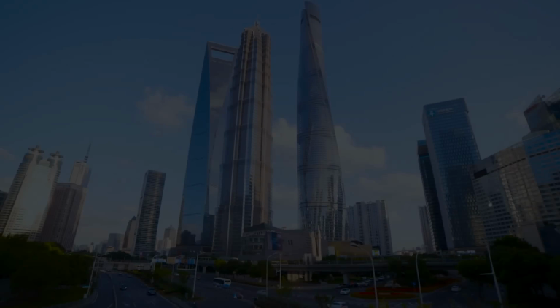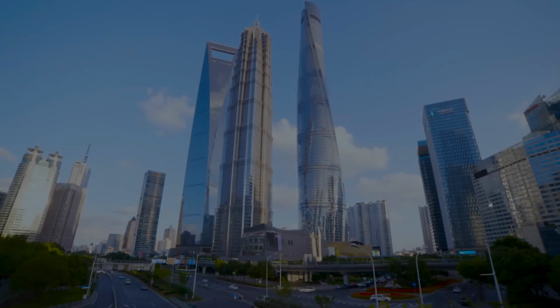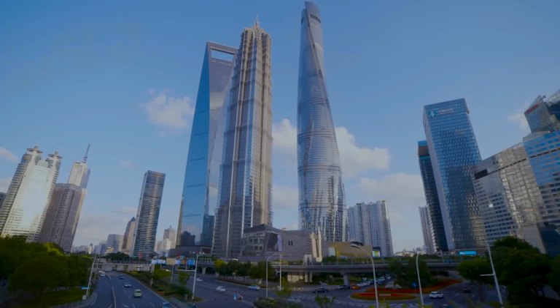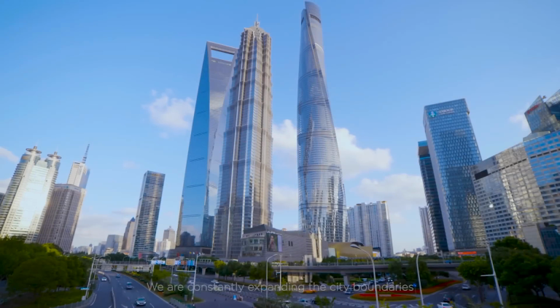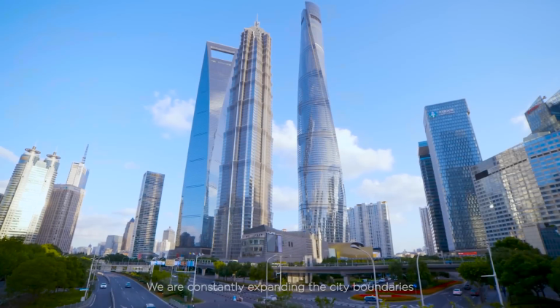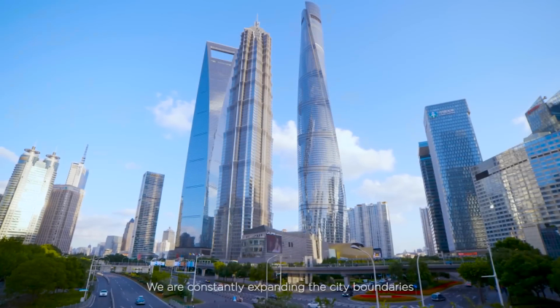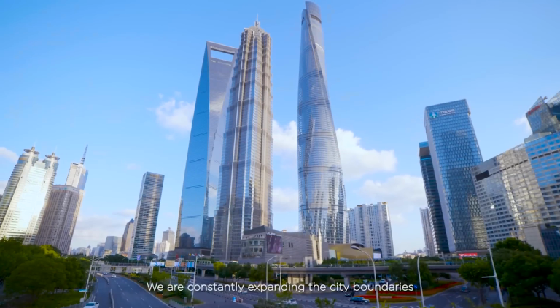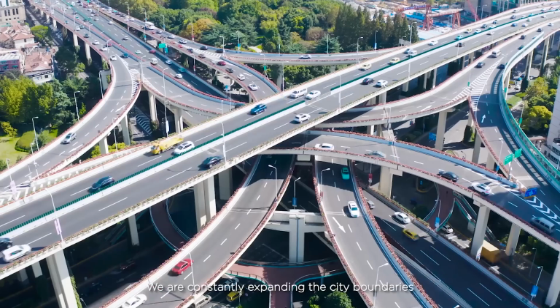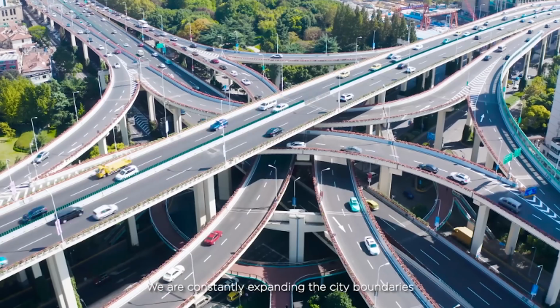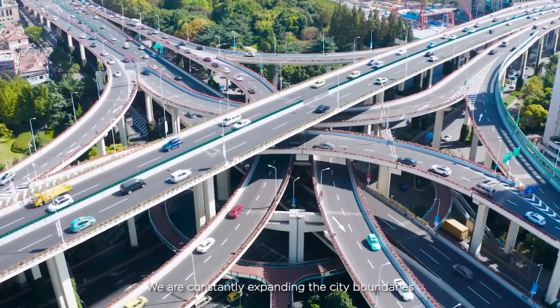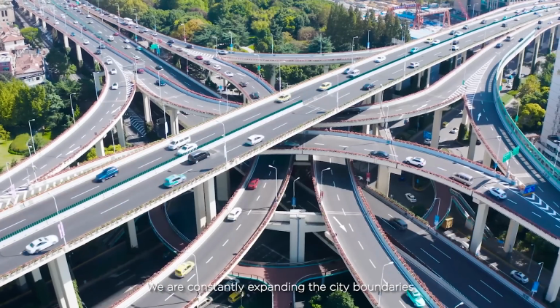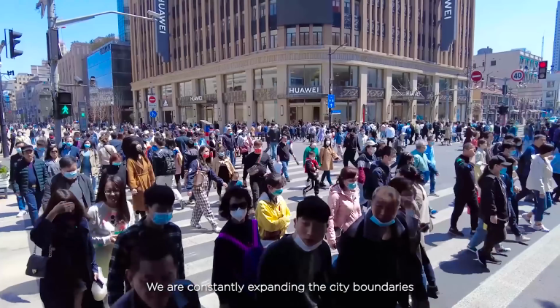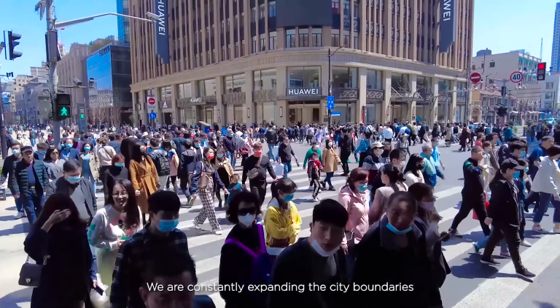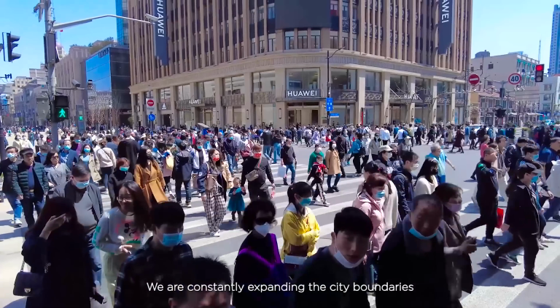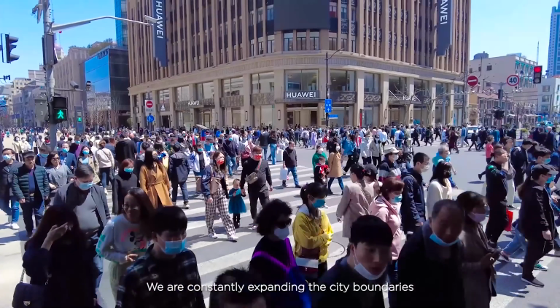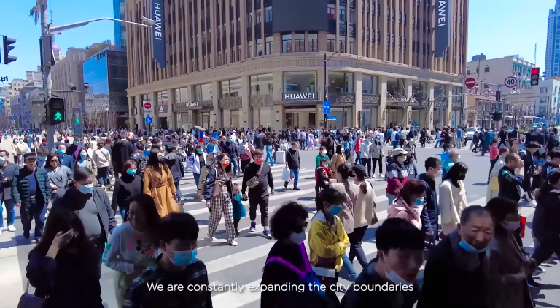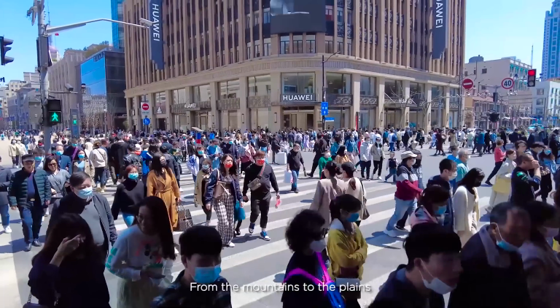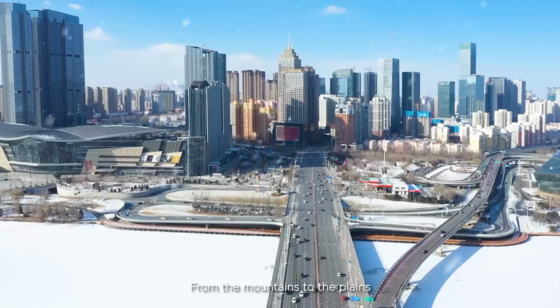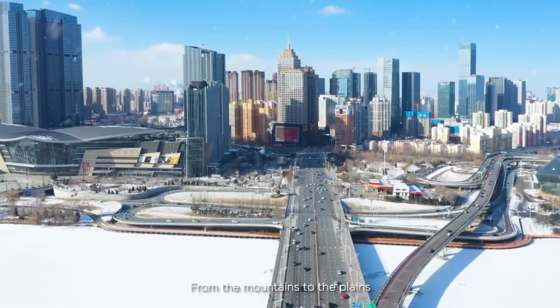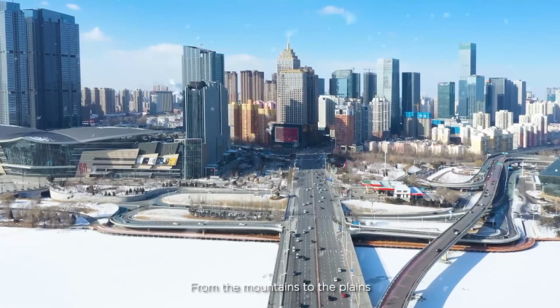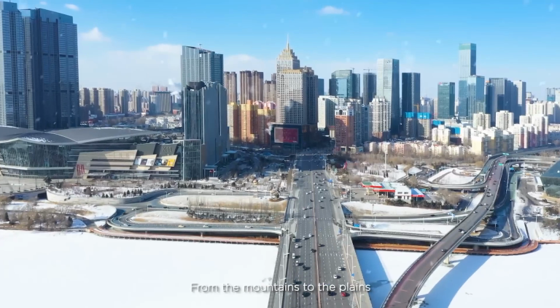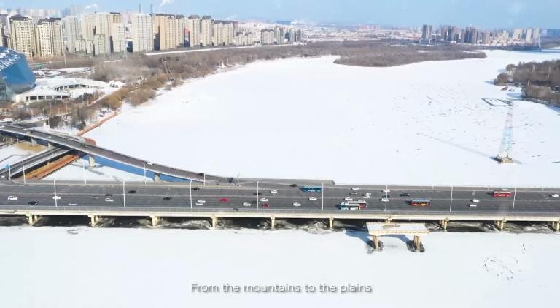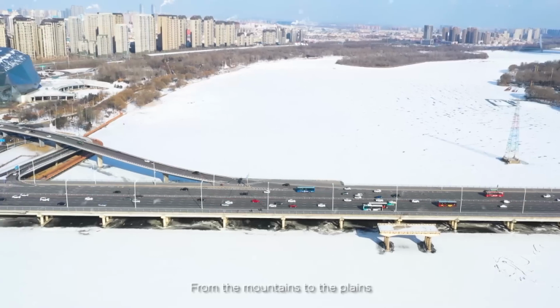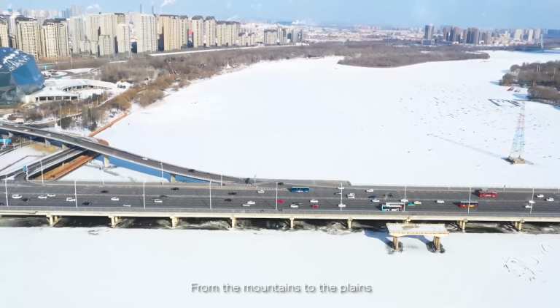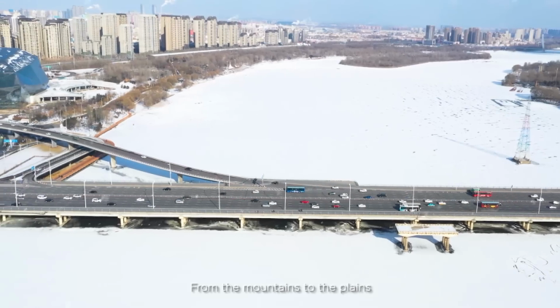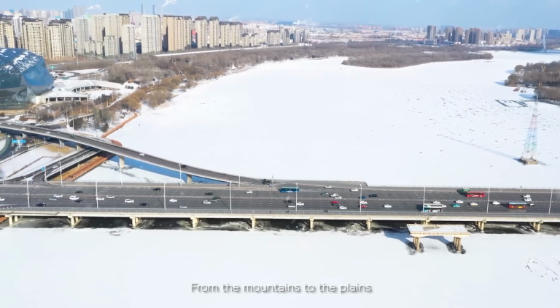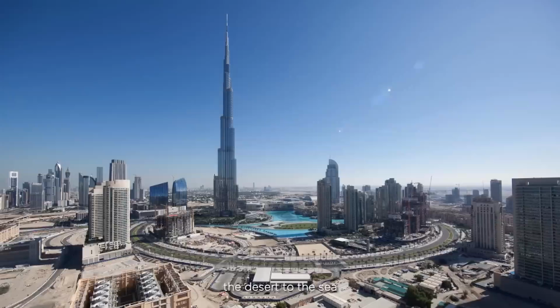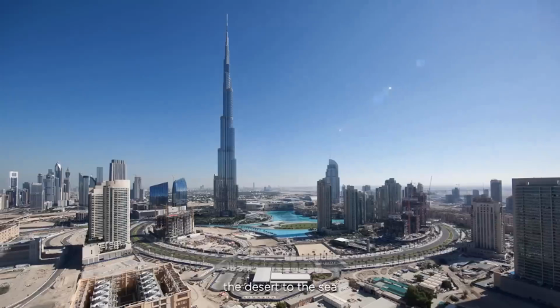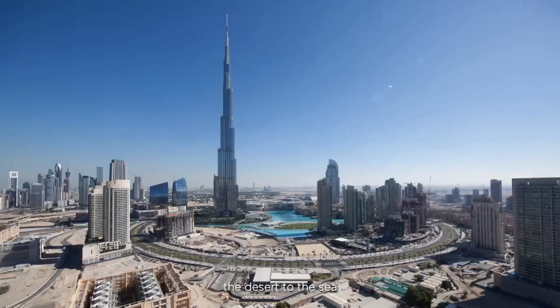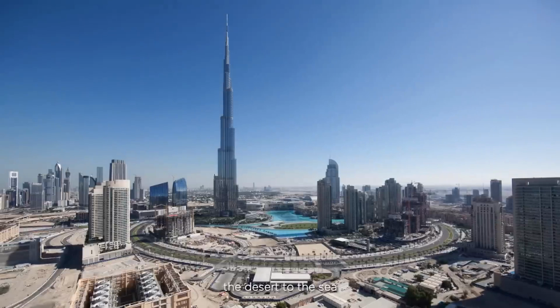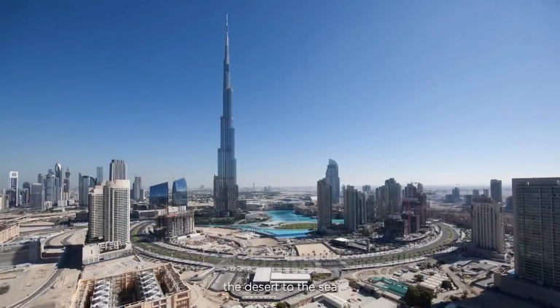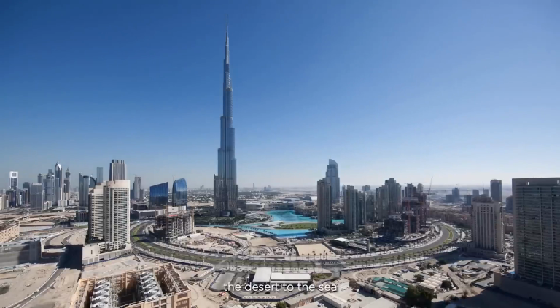We are constantly expanding the city boundaries, from the mountains to the plains, the desert to the sea.